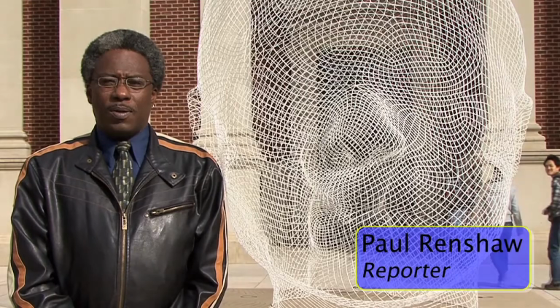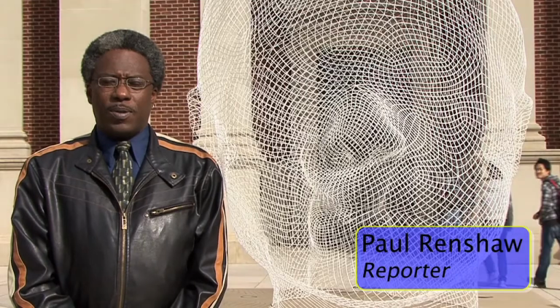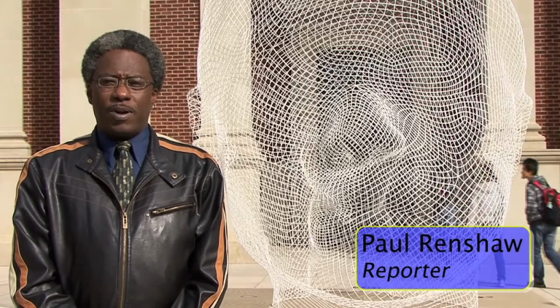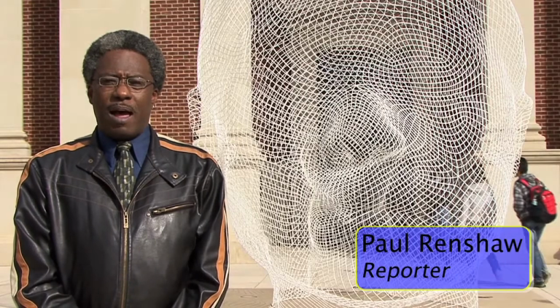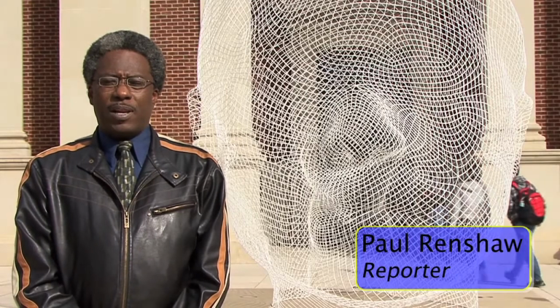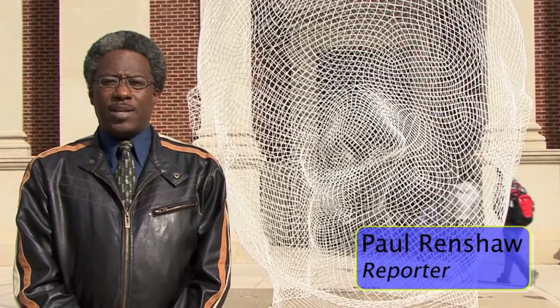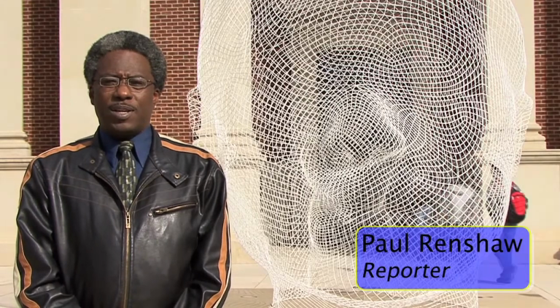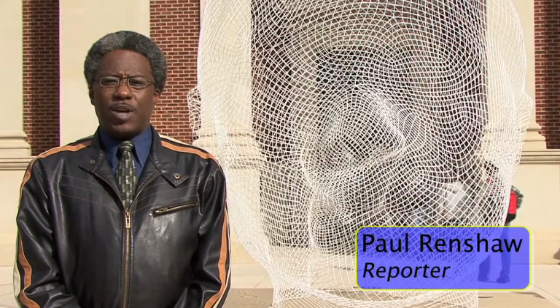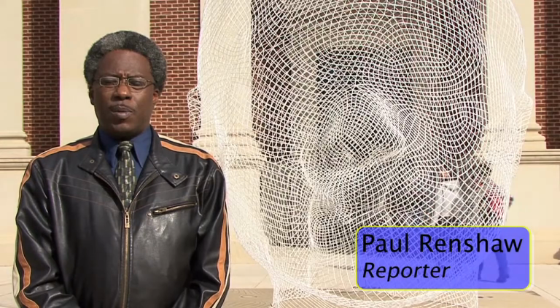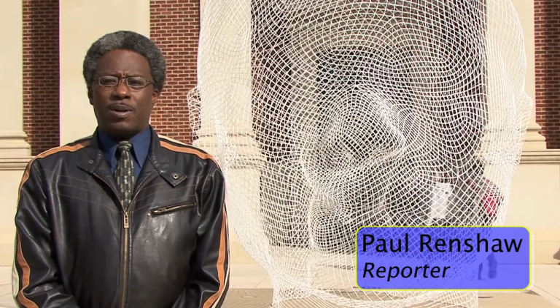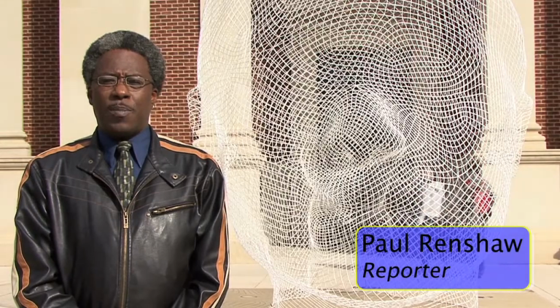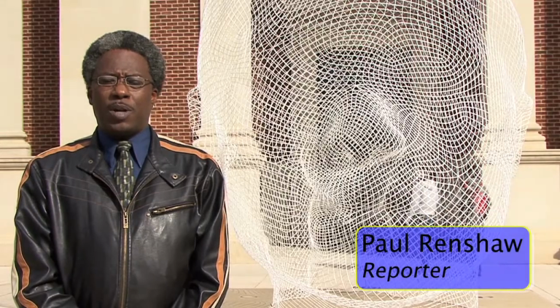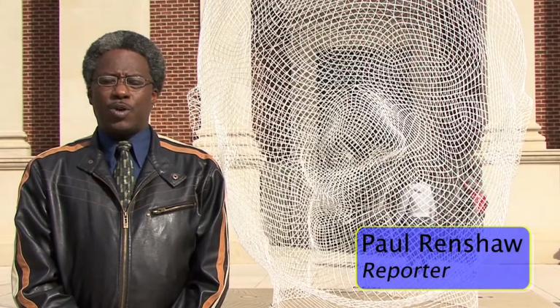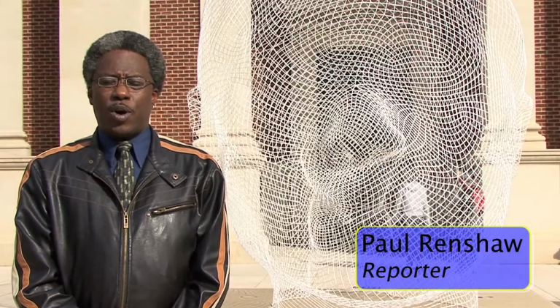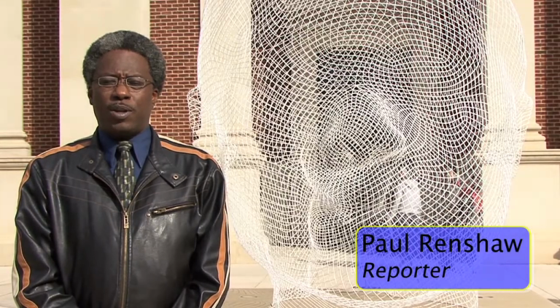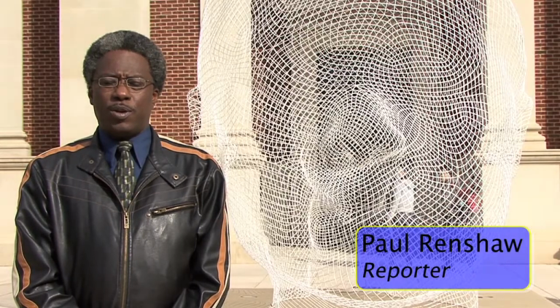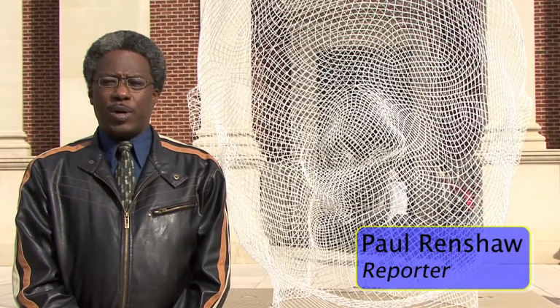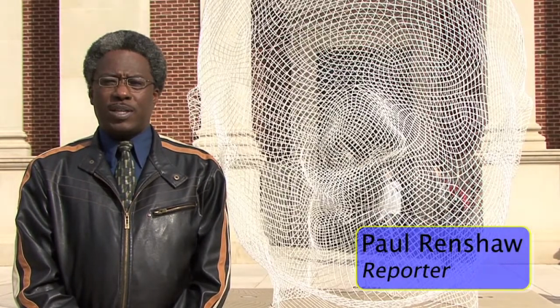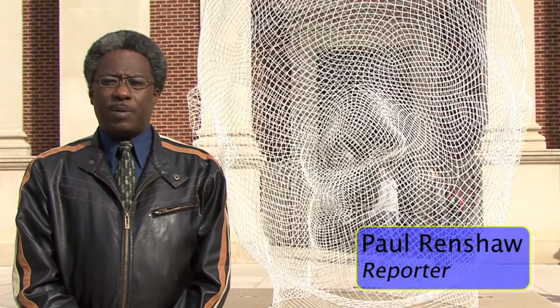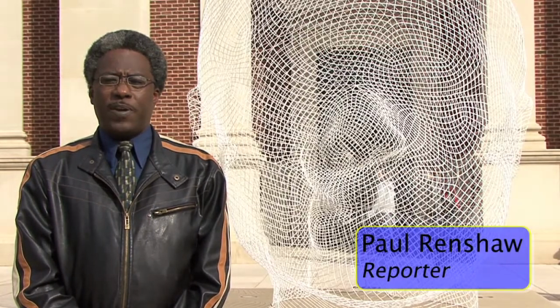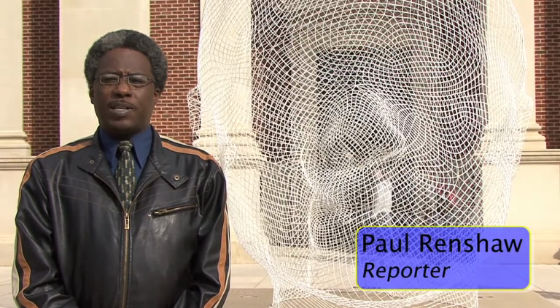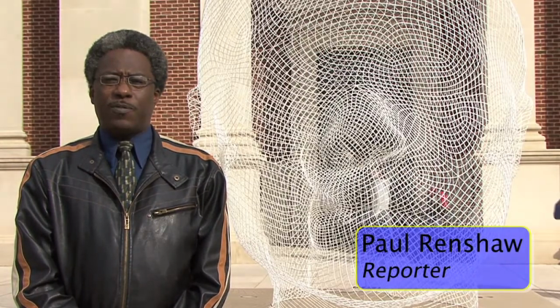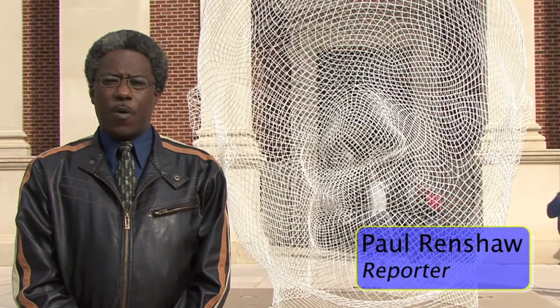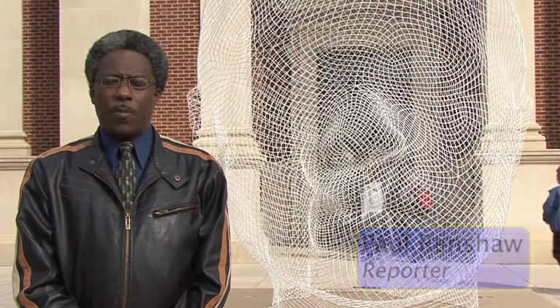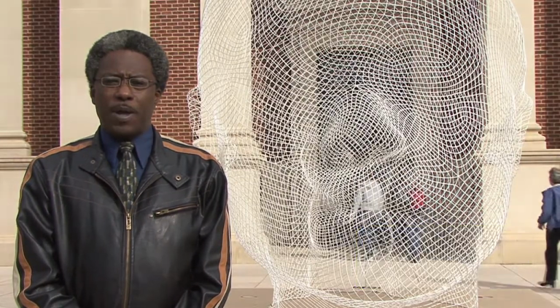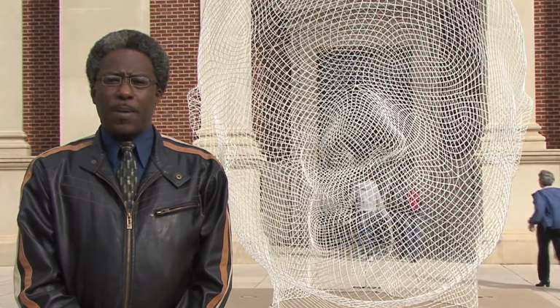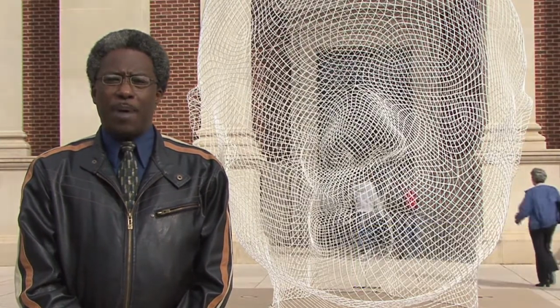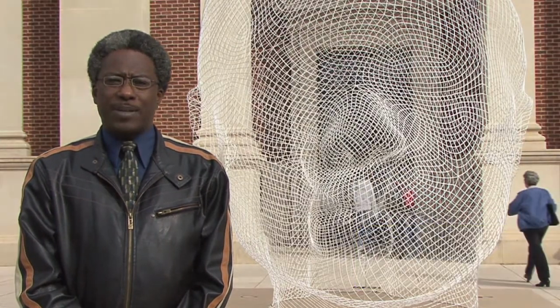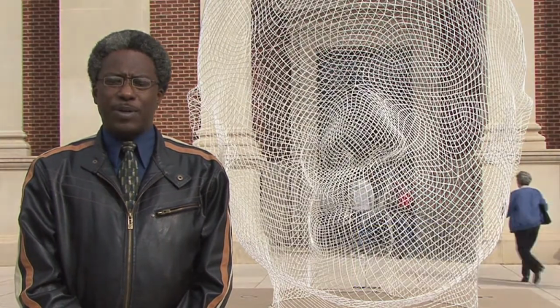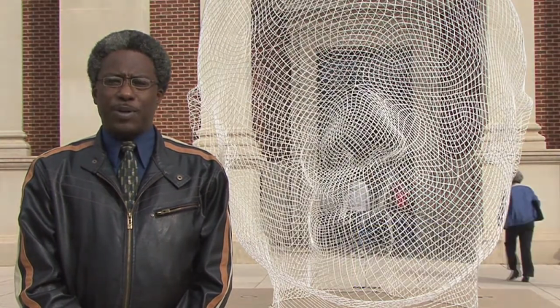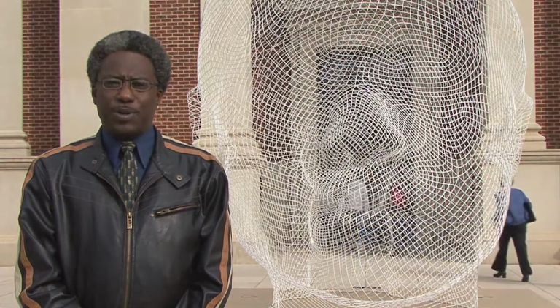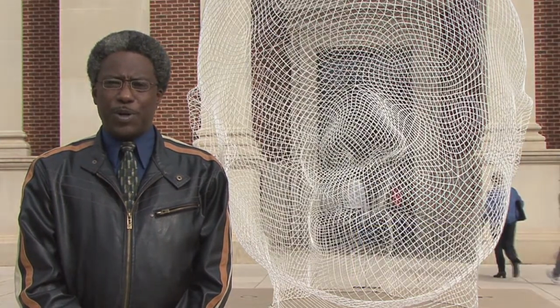Well, there you have it, ladies and gentlemen. Come and enjoy the new exhibit, Face and Form. Back to you in the studio.